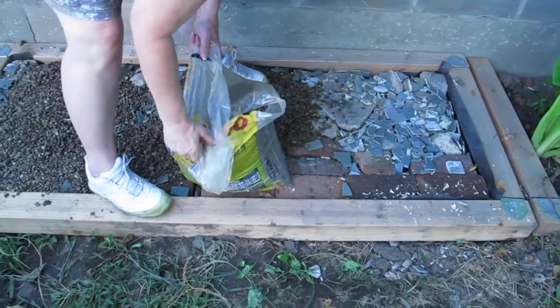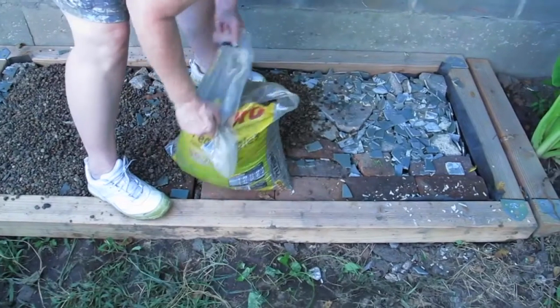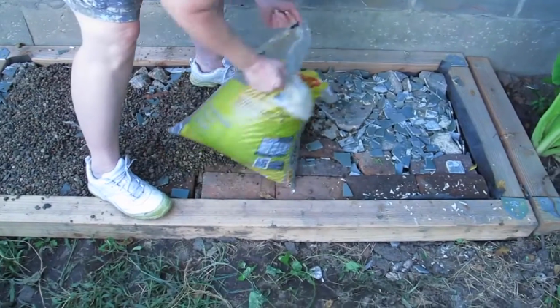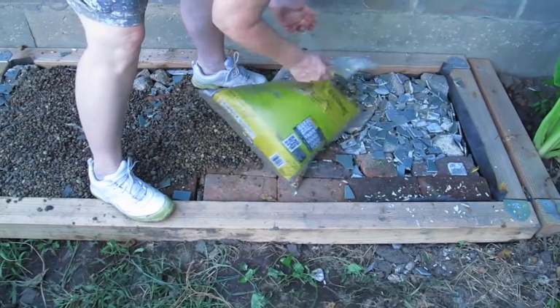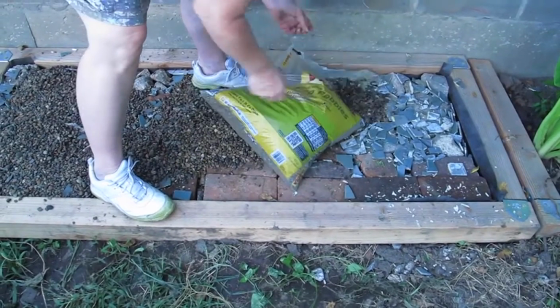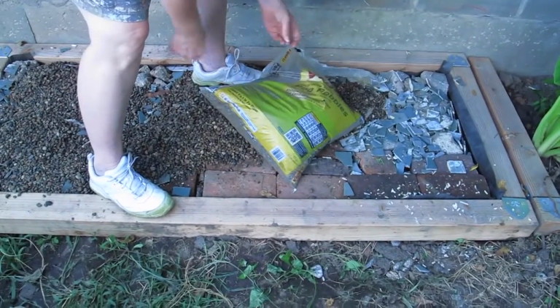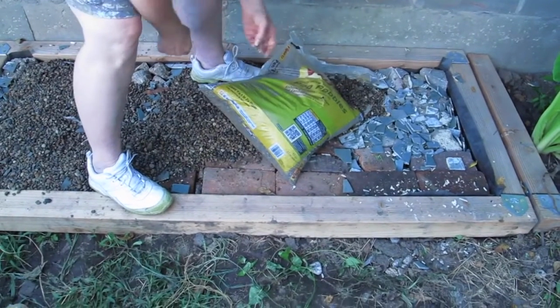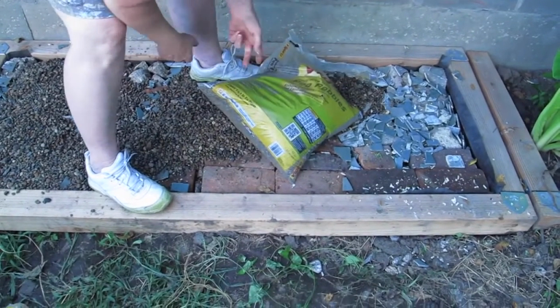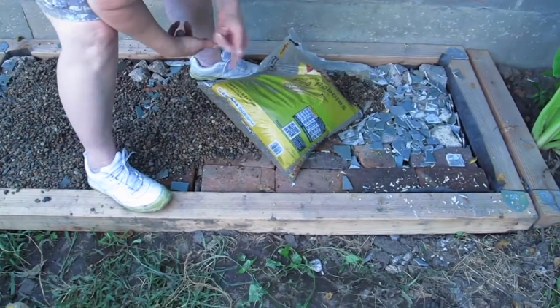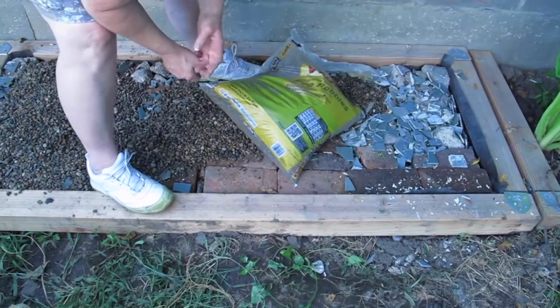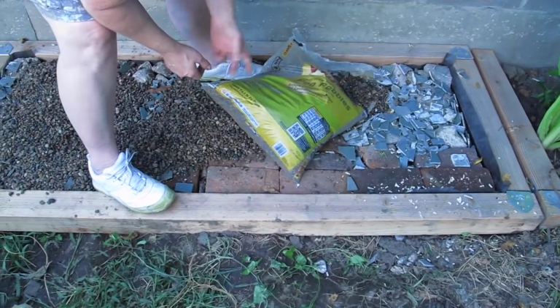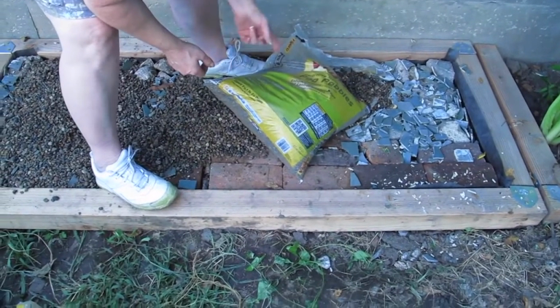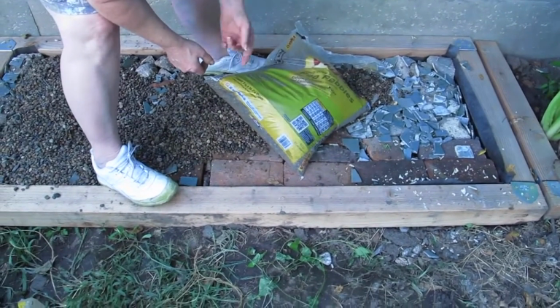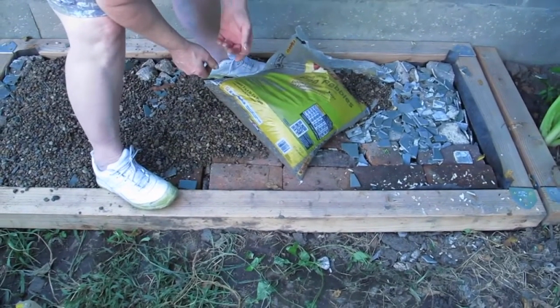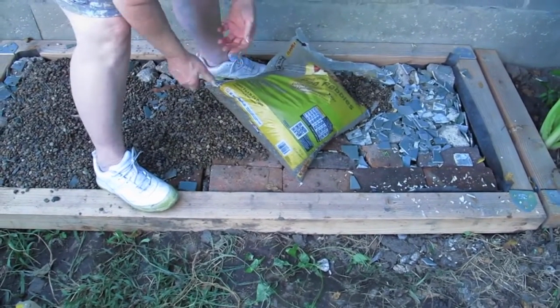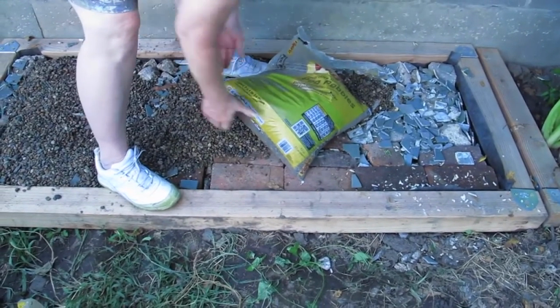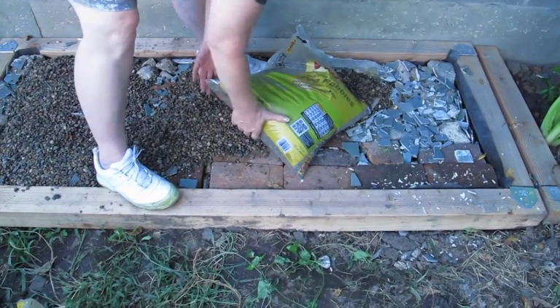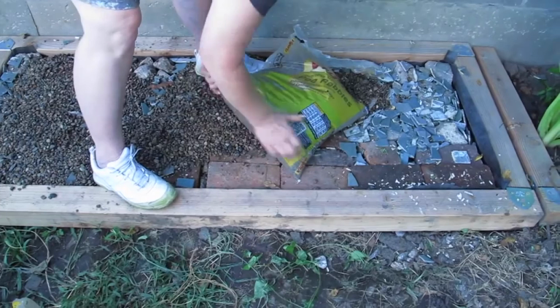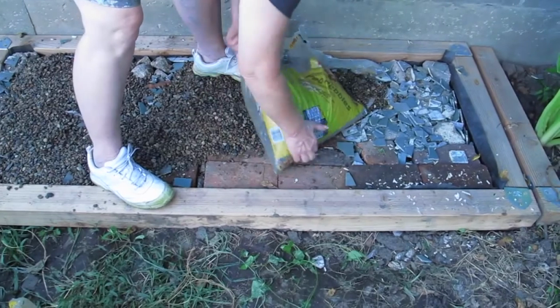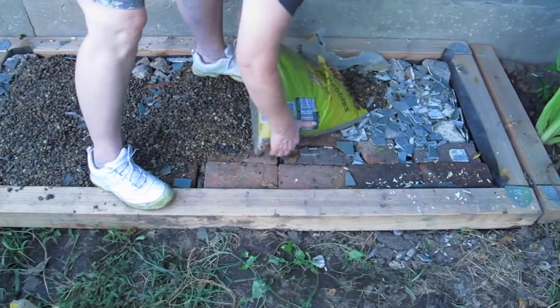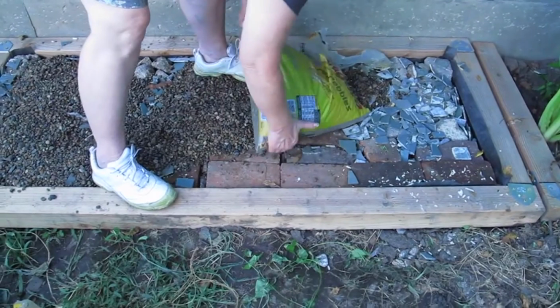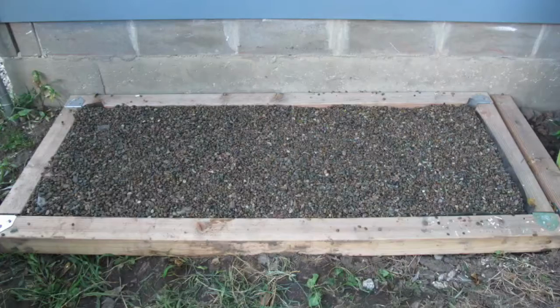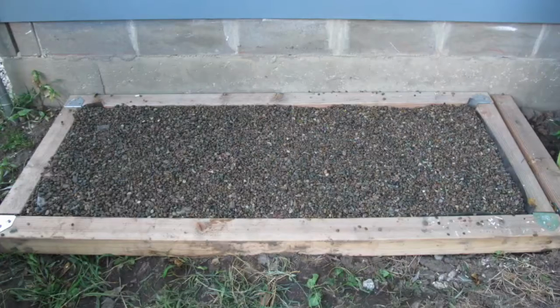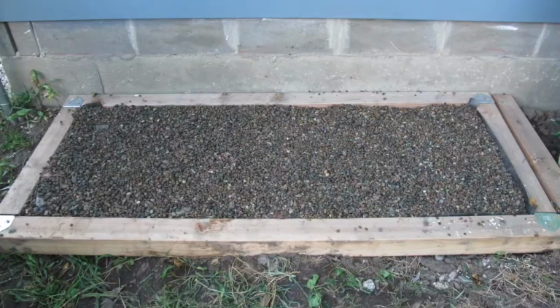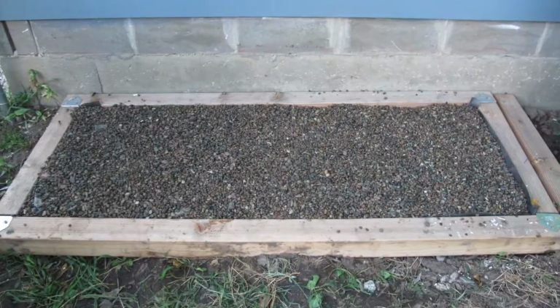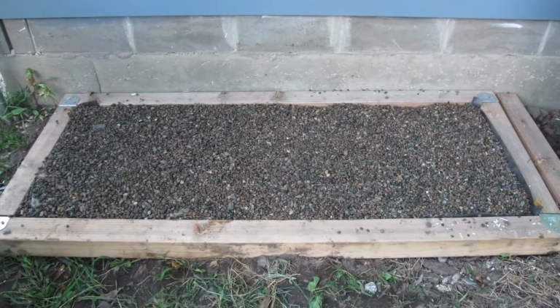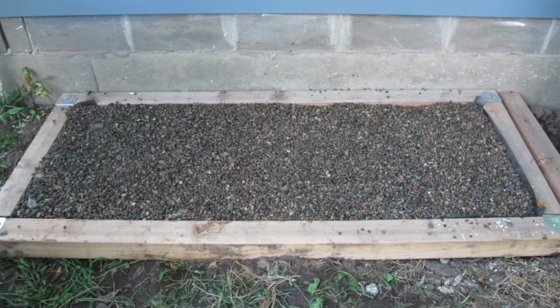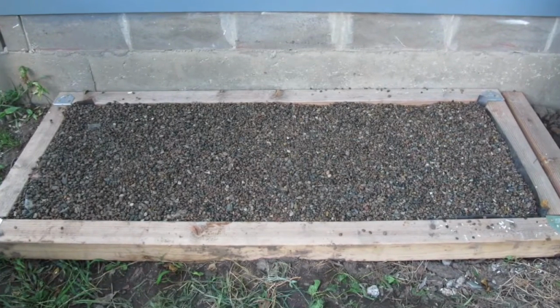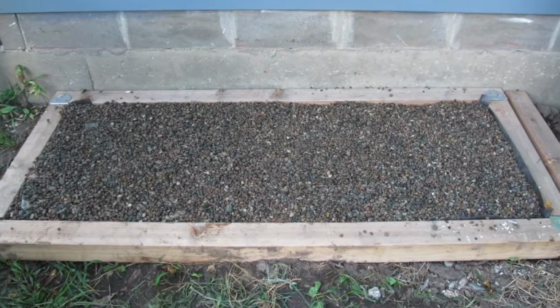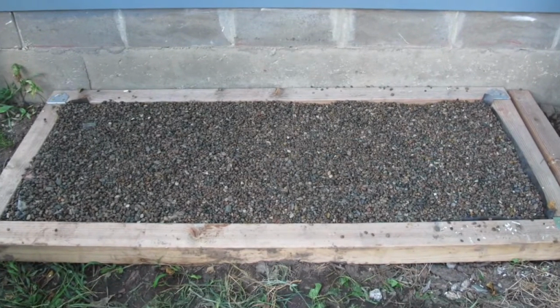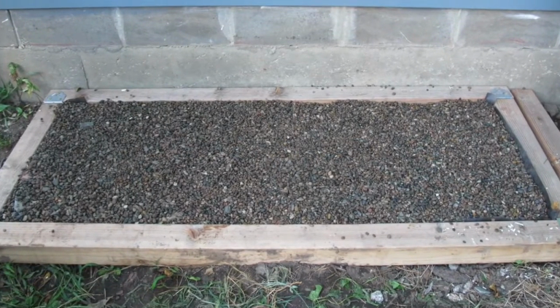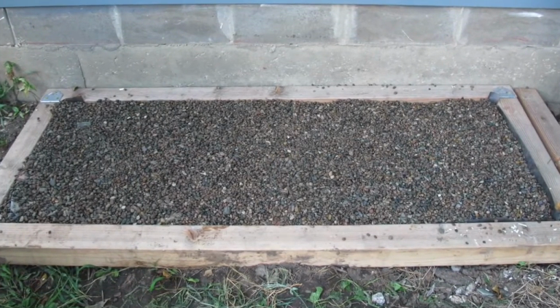Then add some gravel to fill up the rest of the space. This took only 2 bags of pea gravel to fill up the rest of the frame. Now you're ready for rain barrels.